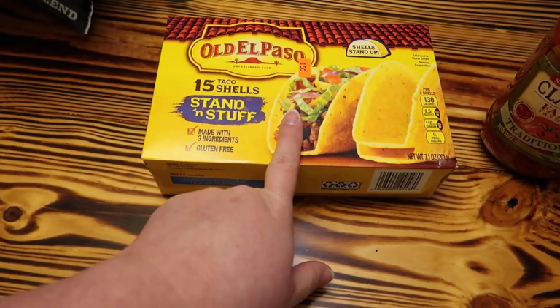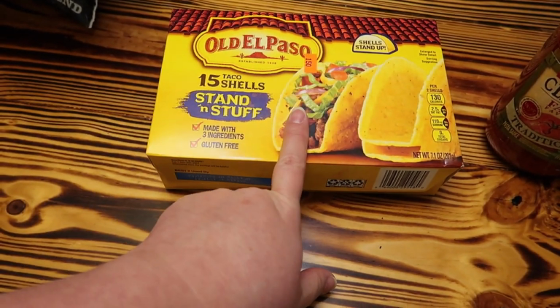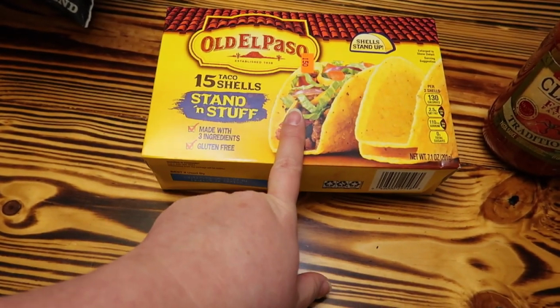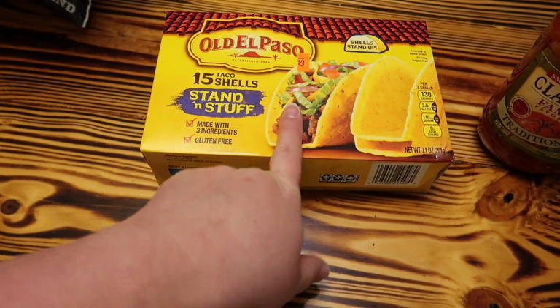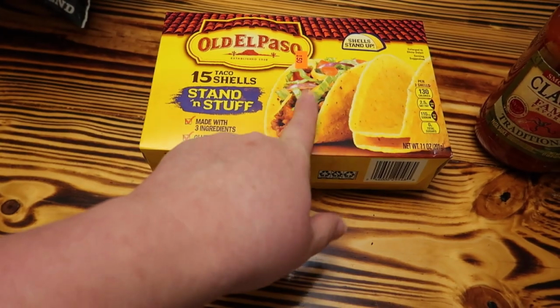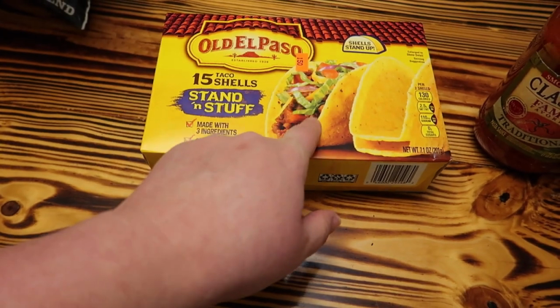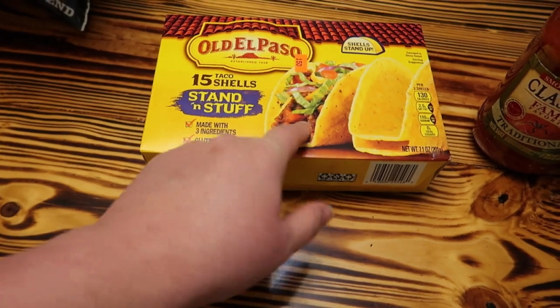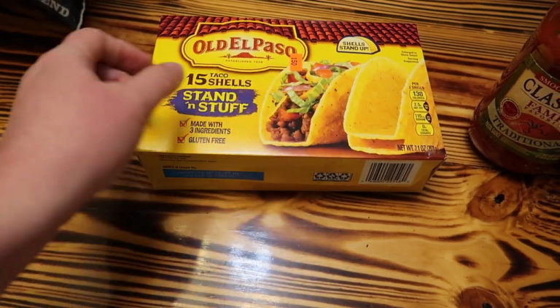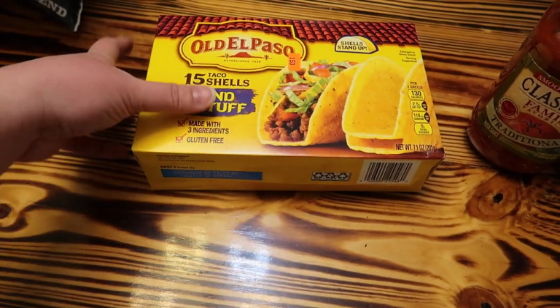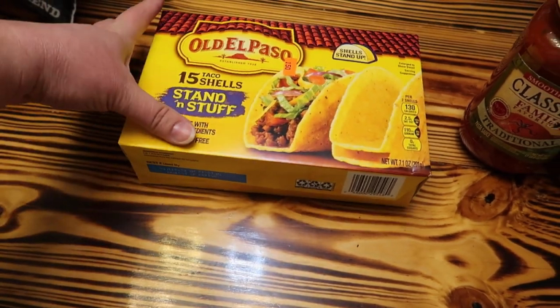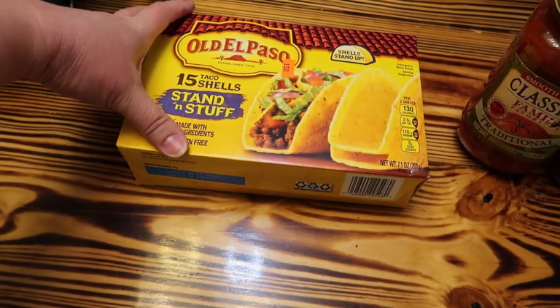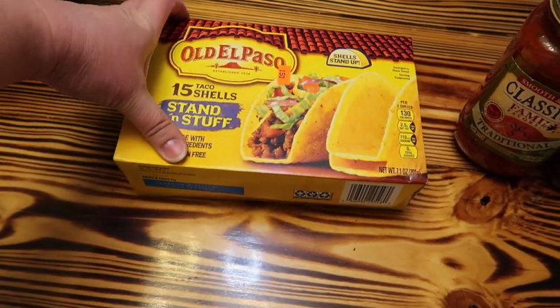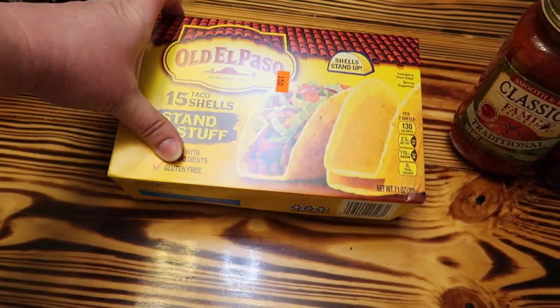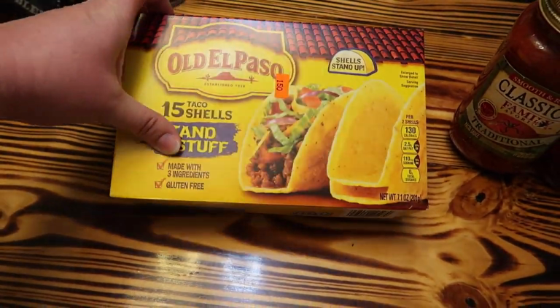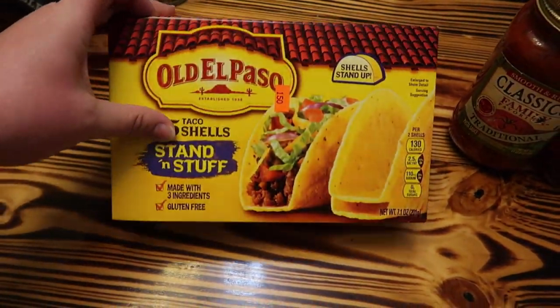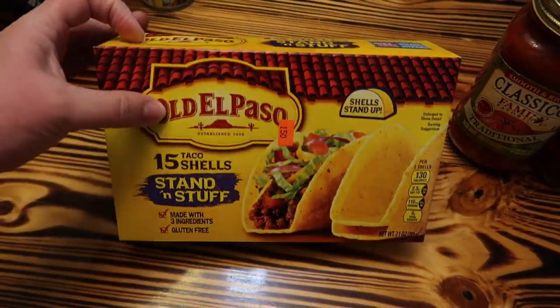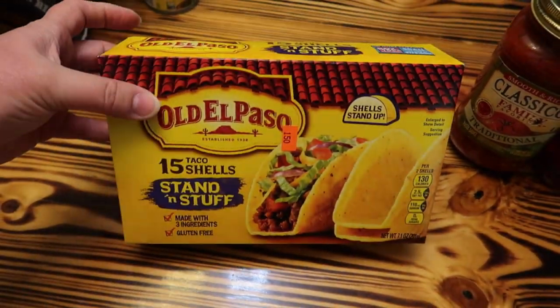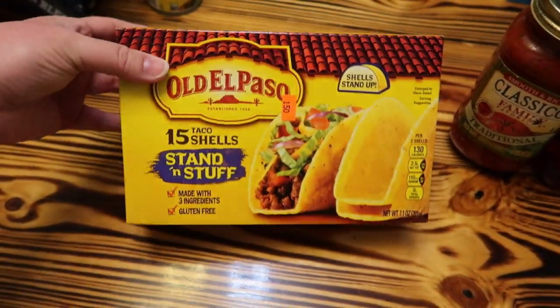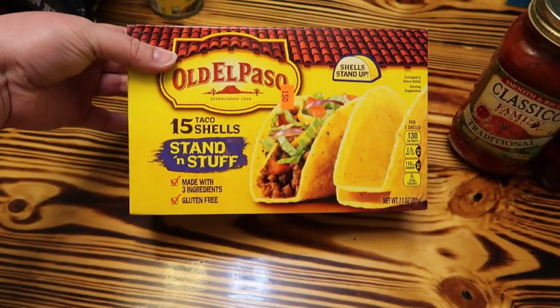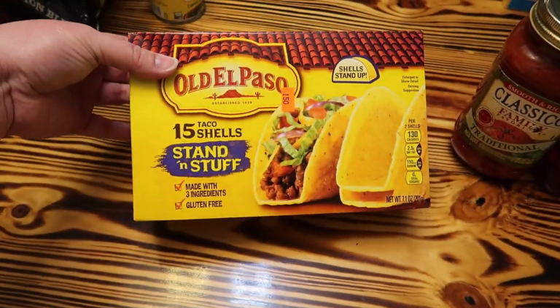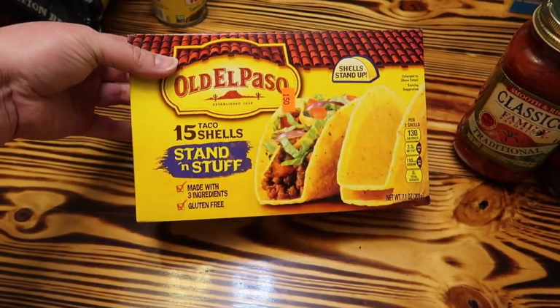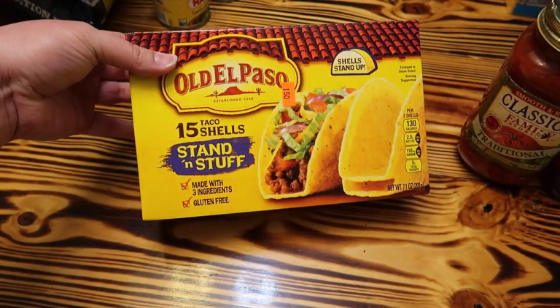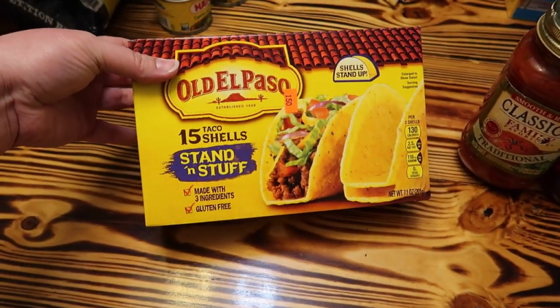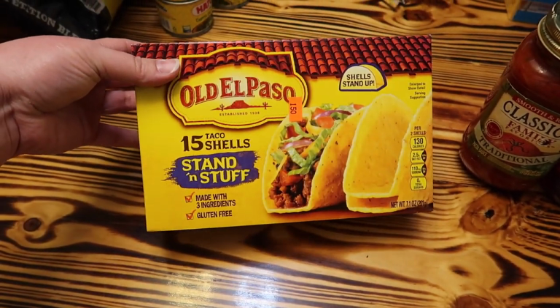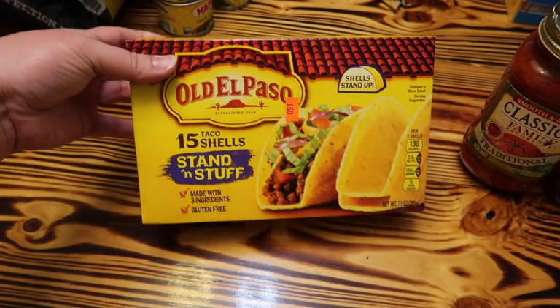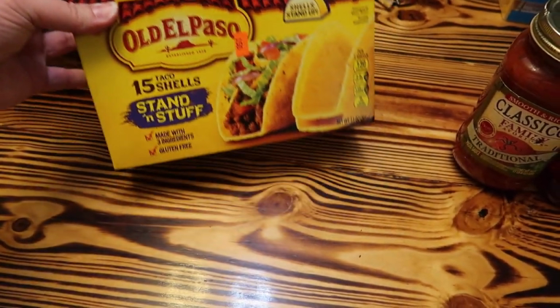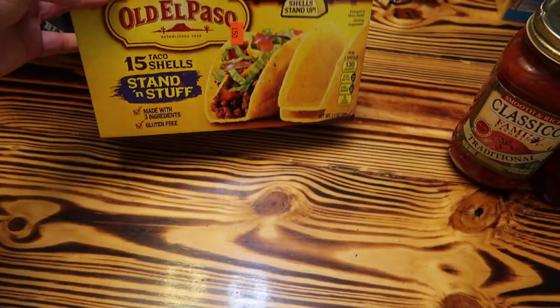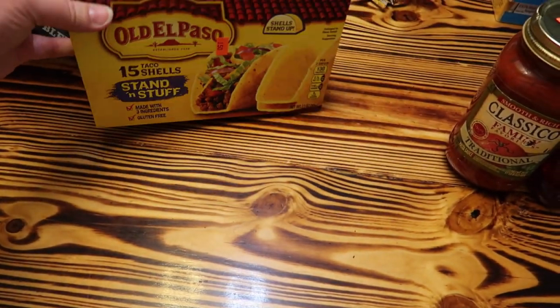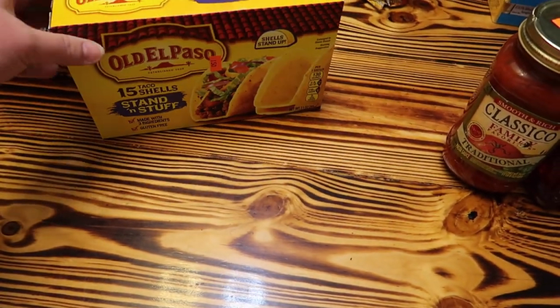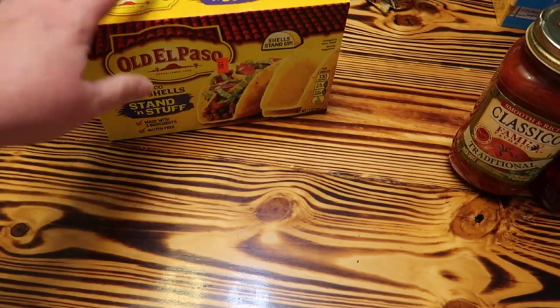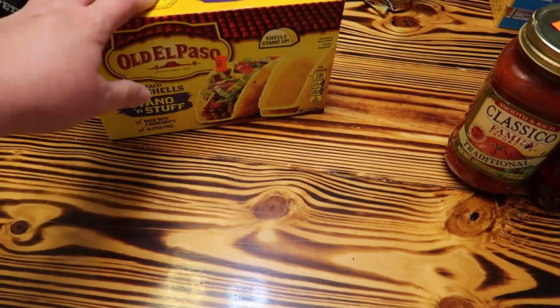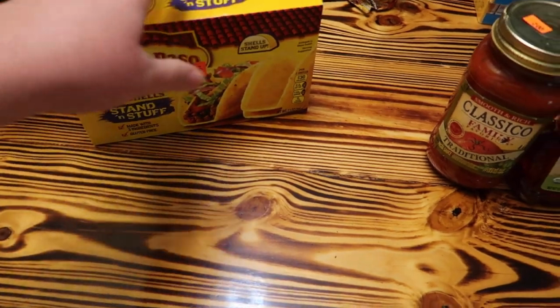Fifteen taco shells, the stand-and-stuff kind. We don't have any taco shells. We went ahead and grabbed this because it was $1.50 for the Old El Paso.